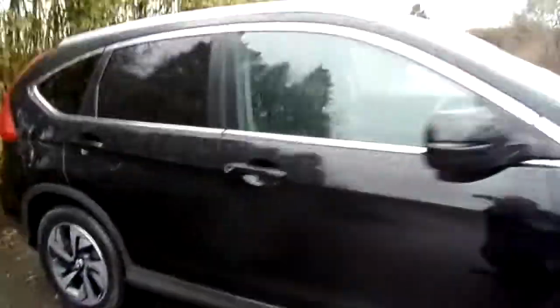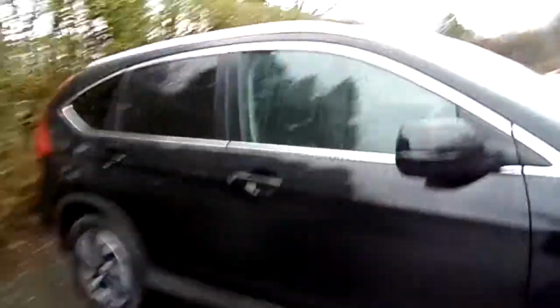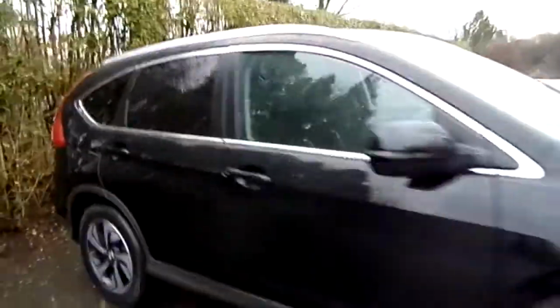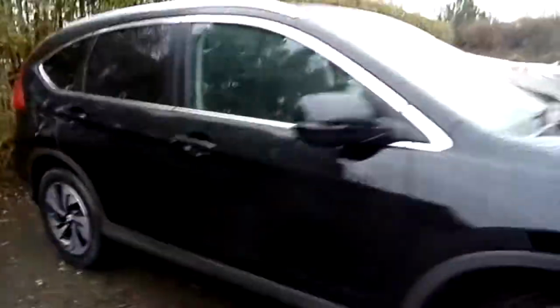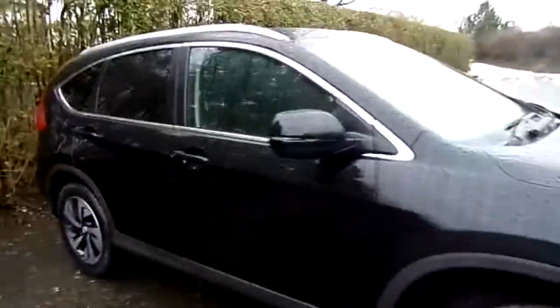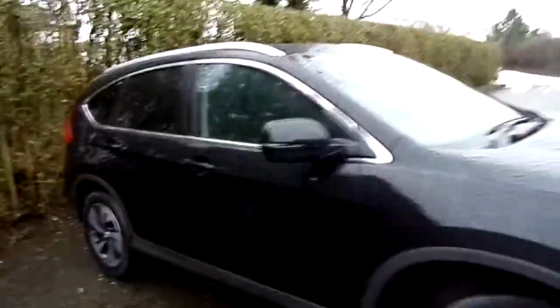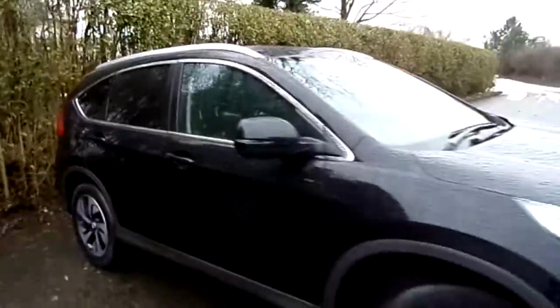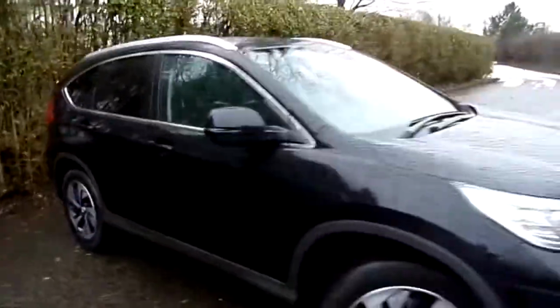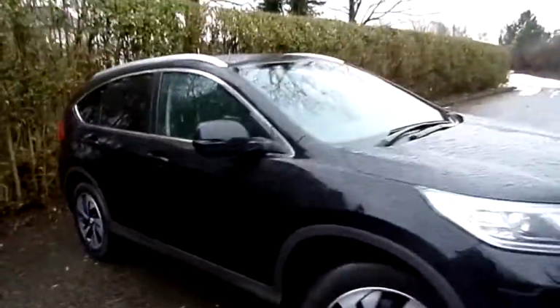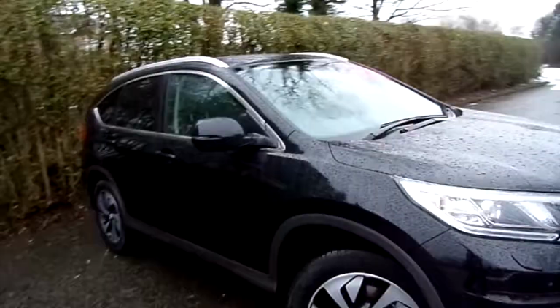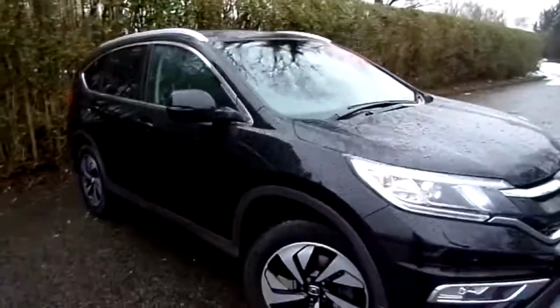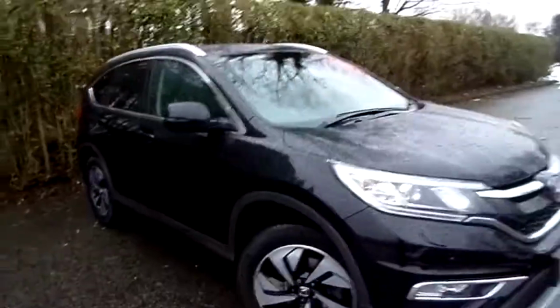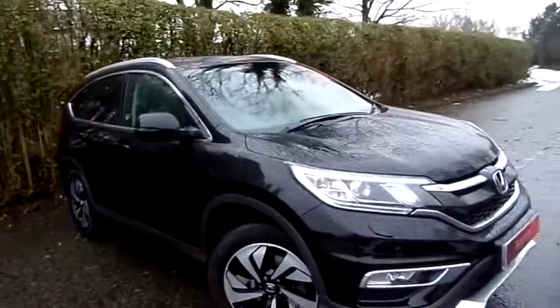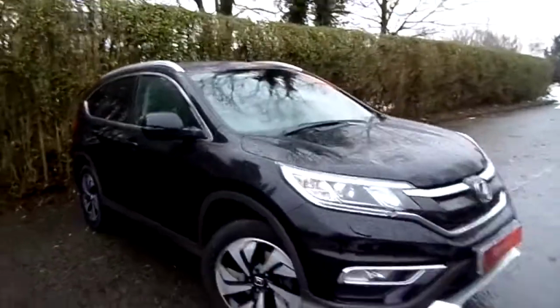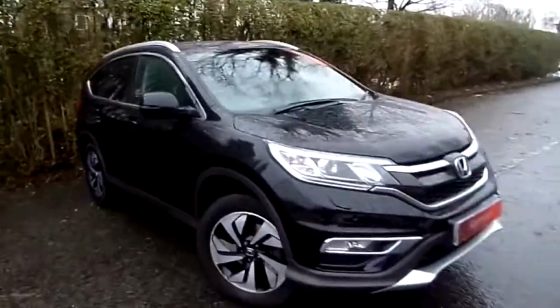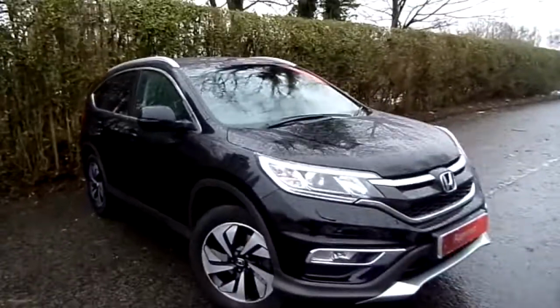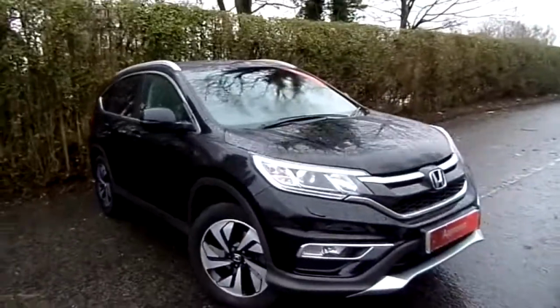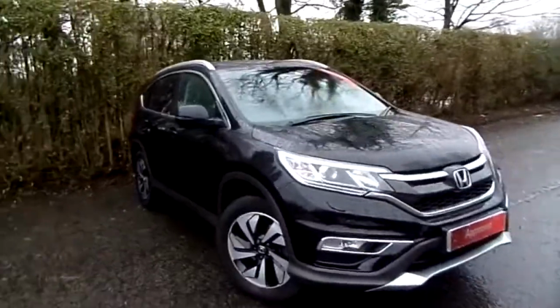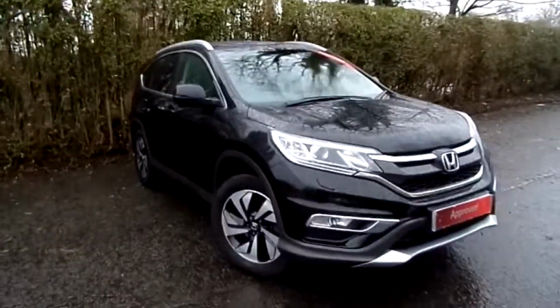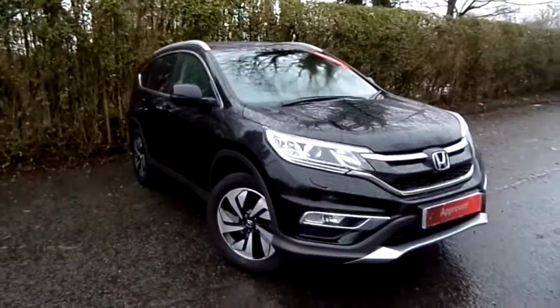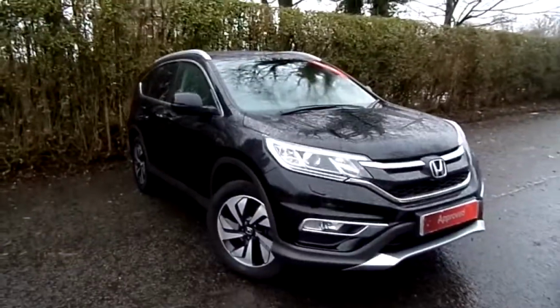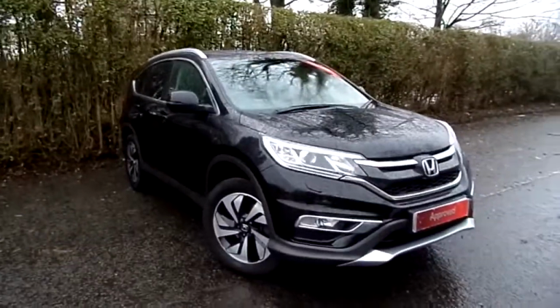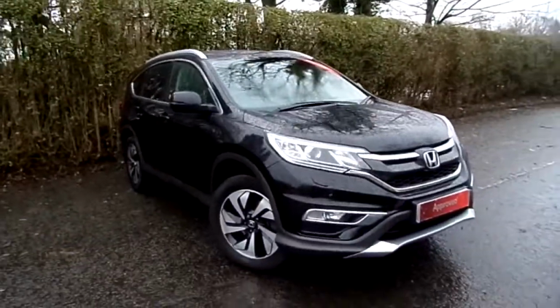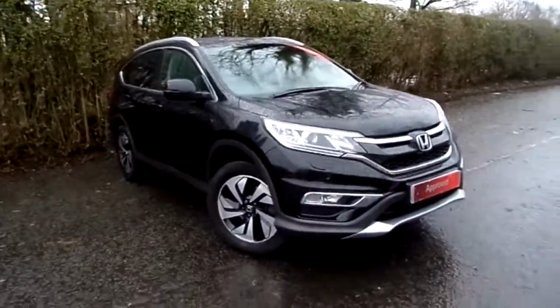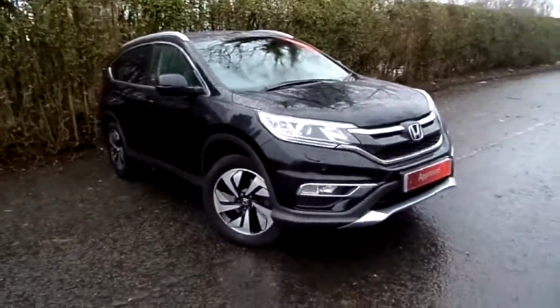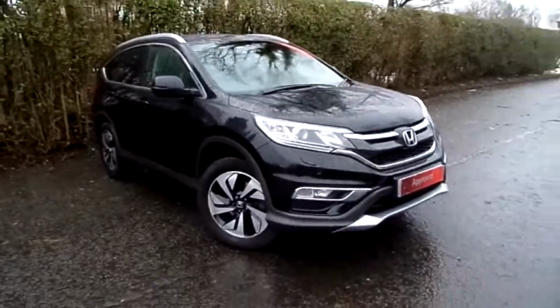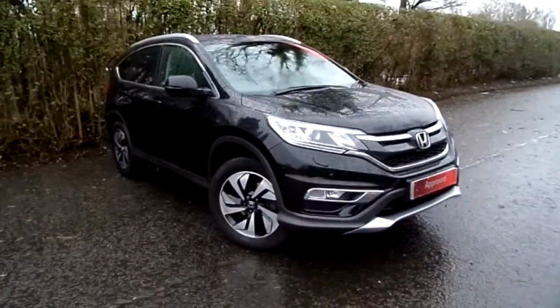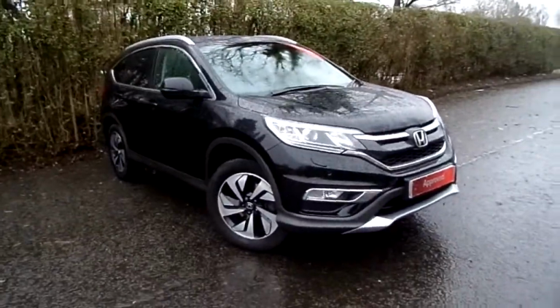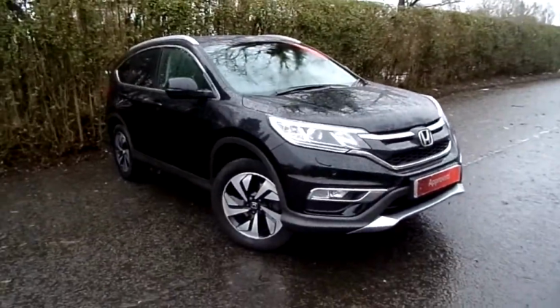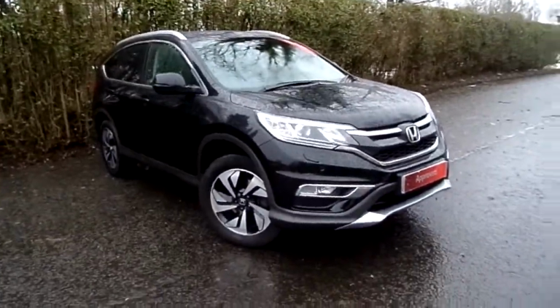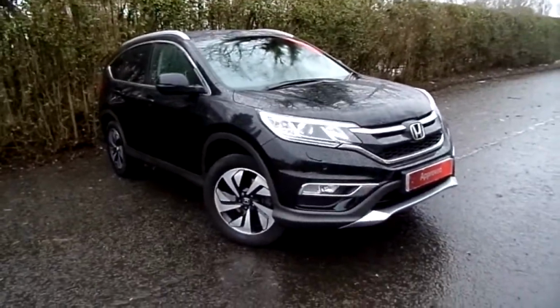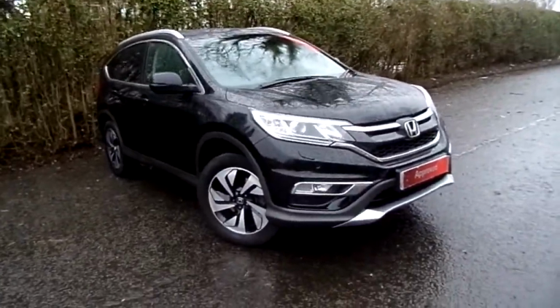Please give us a call — we're more than happy to arrange a test drive or give you any further details on this car.